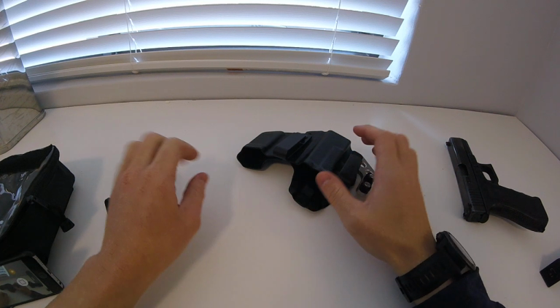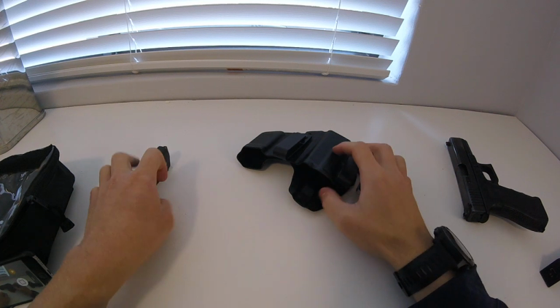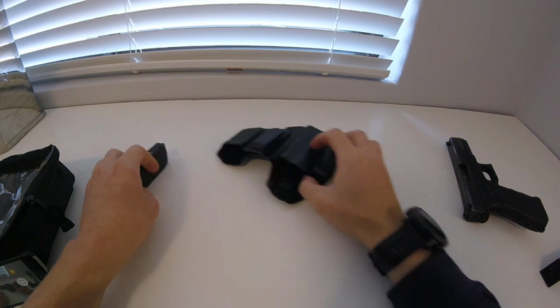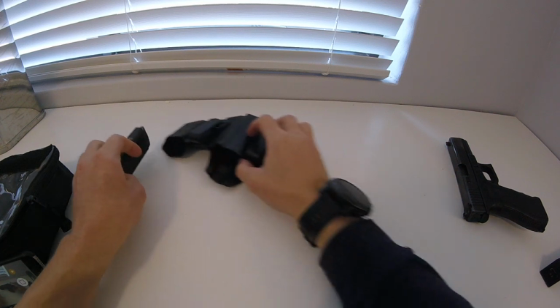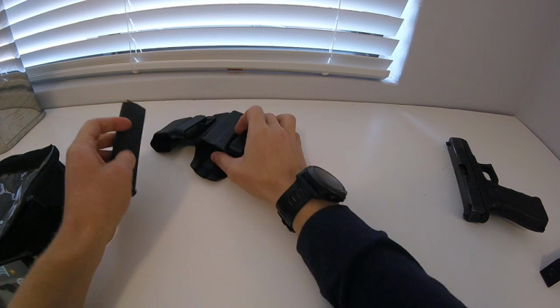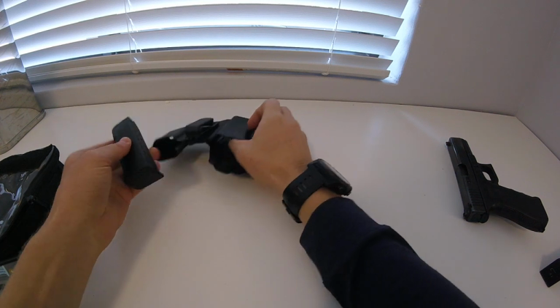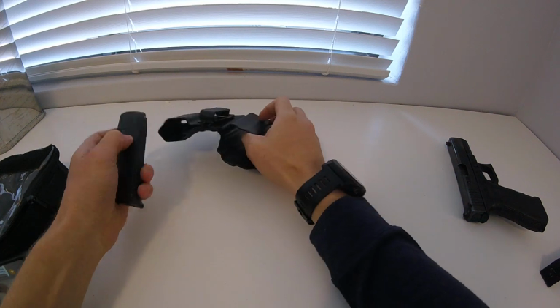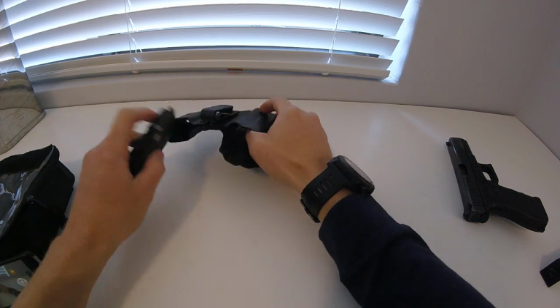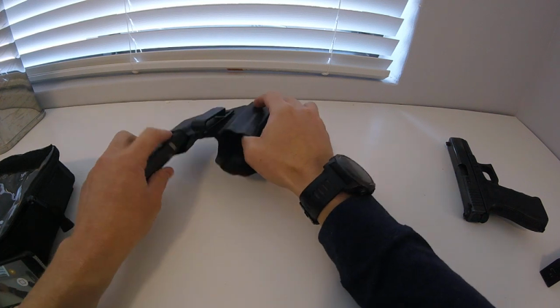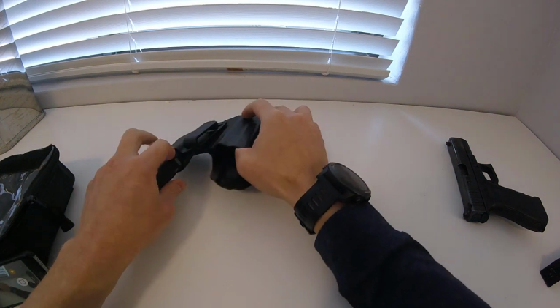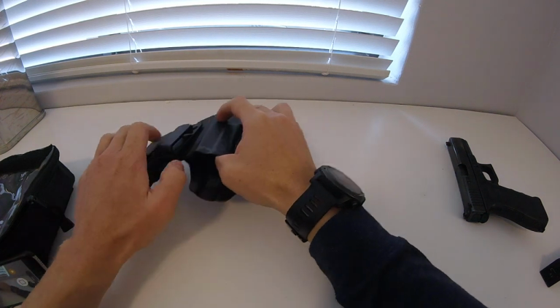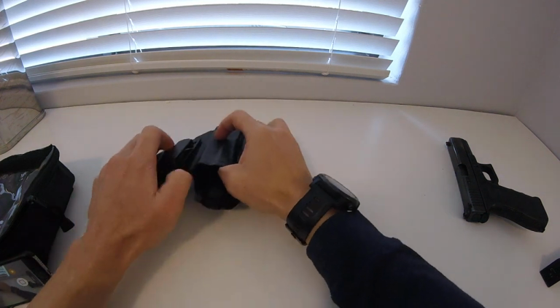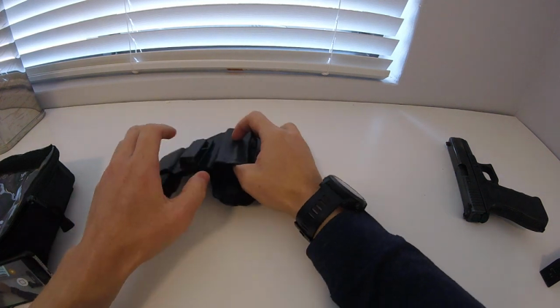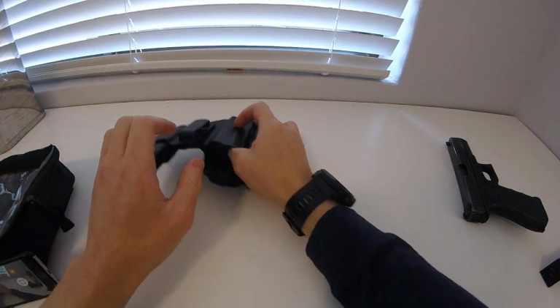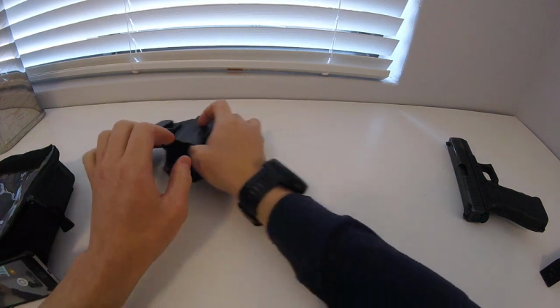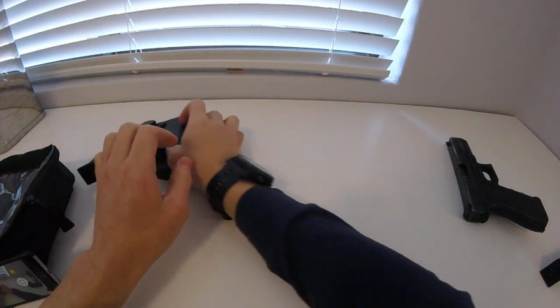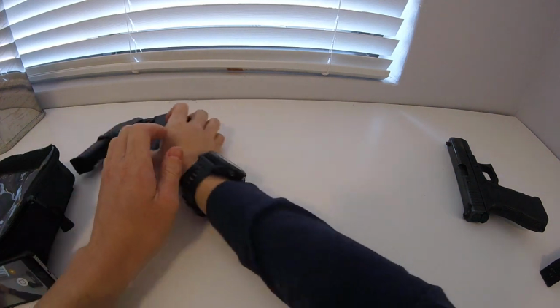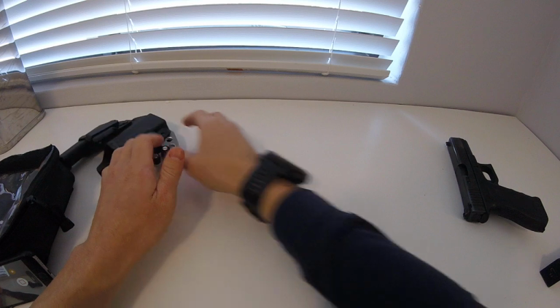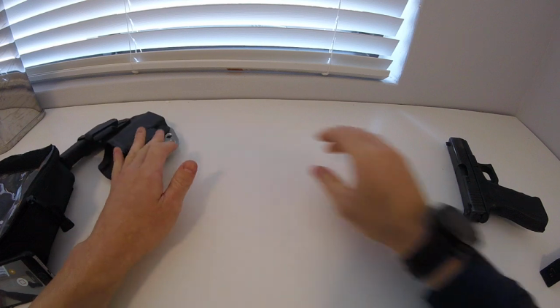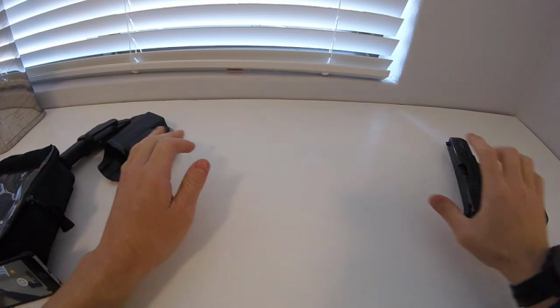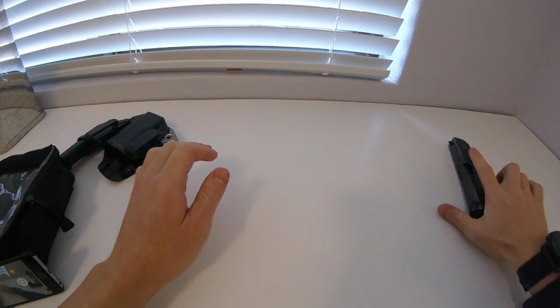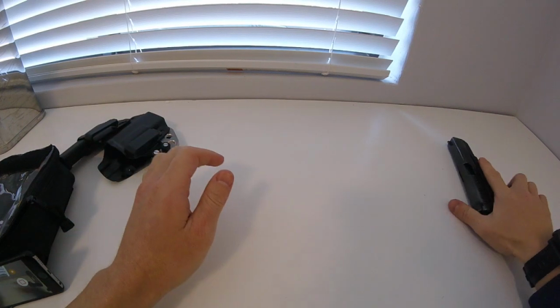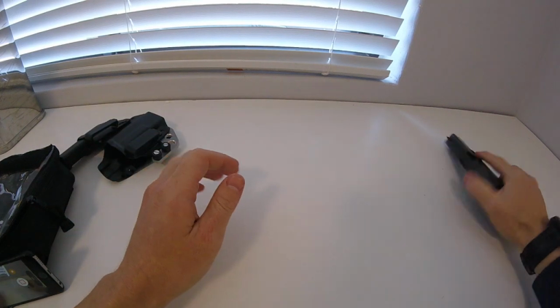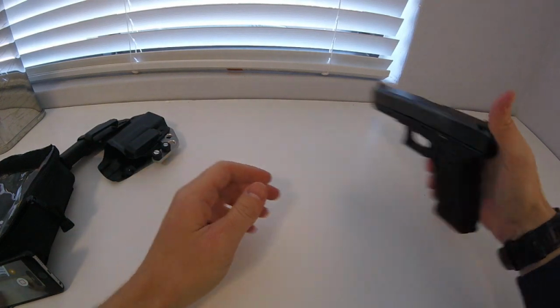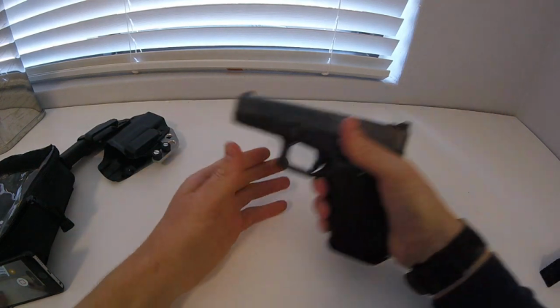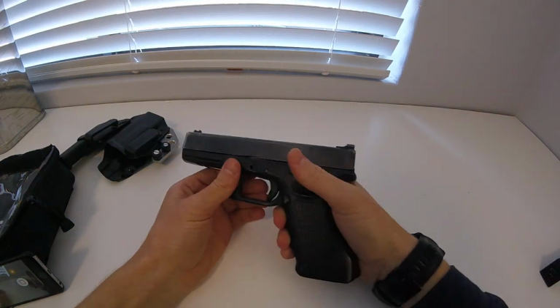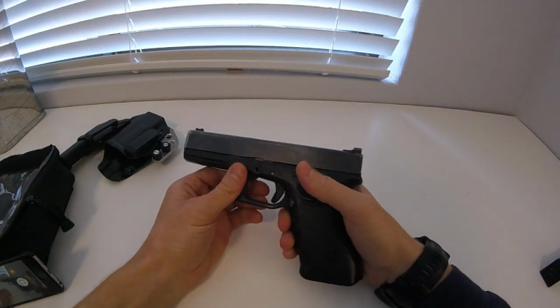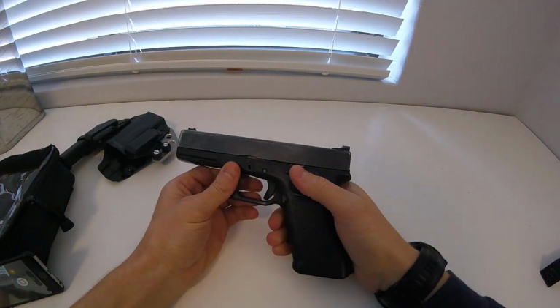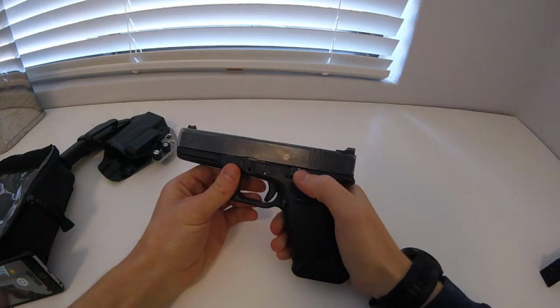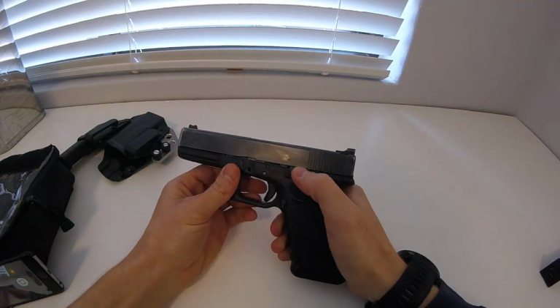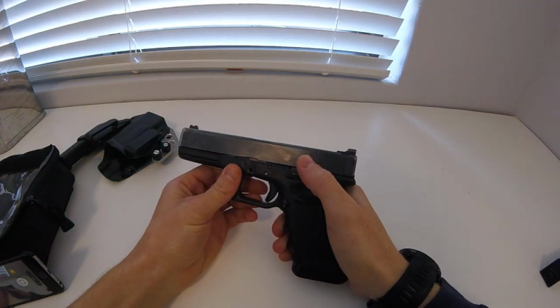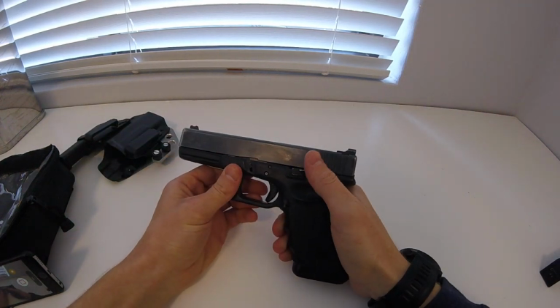So that's the holster — just maintain good holster care. And the second thing is on the gun itself.